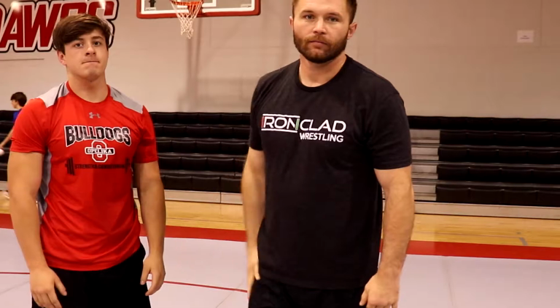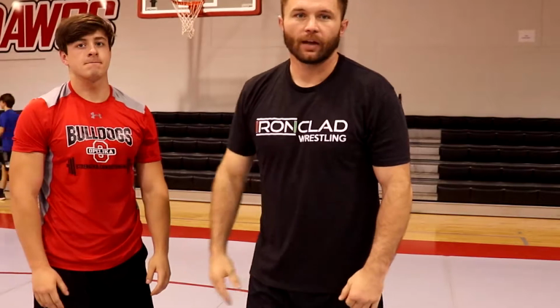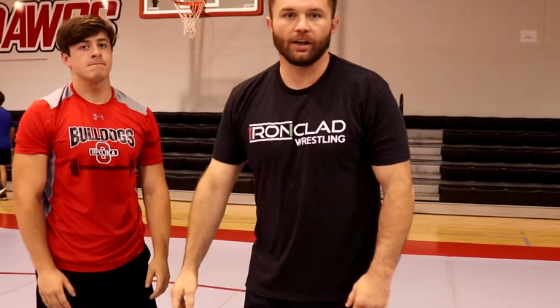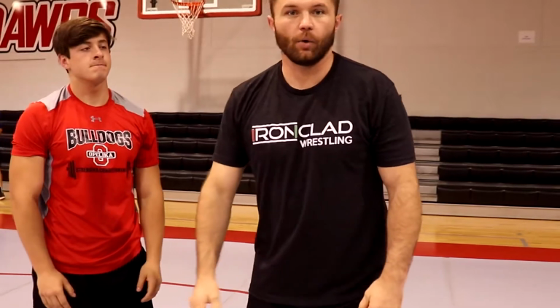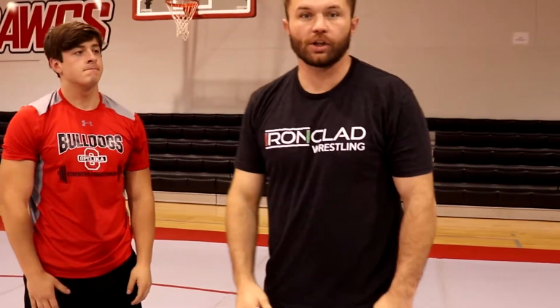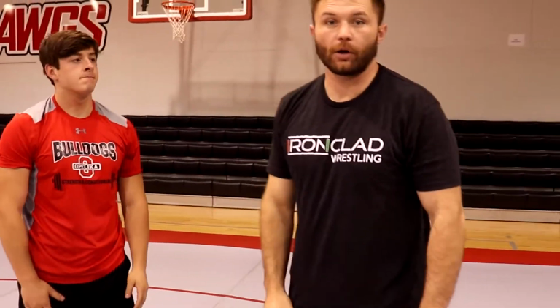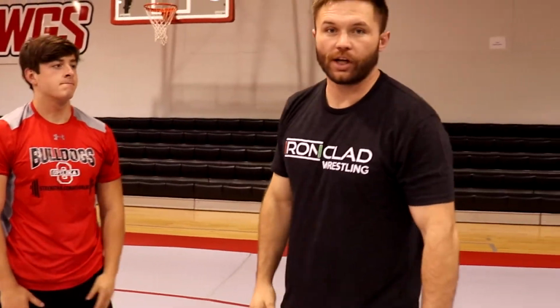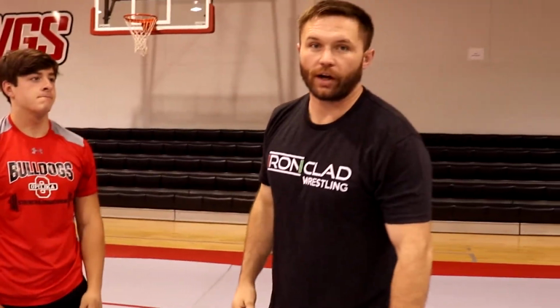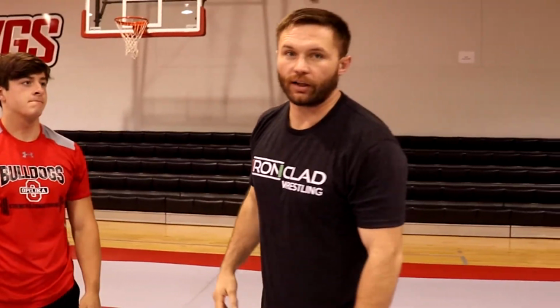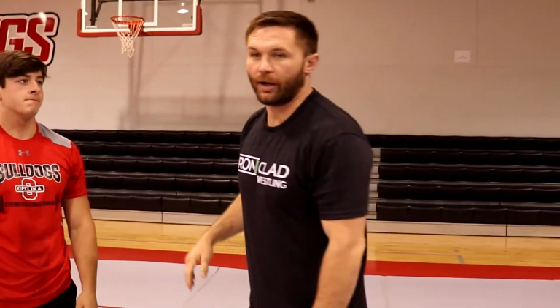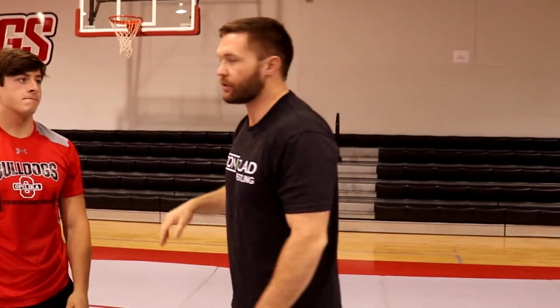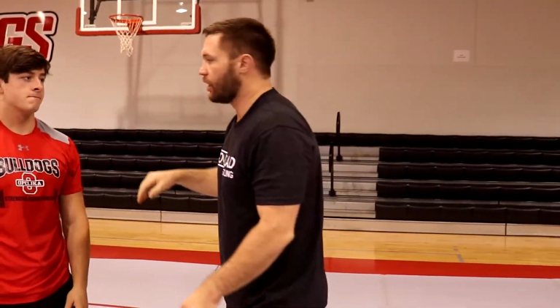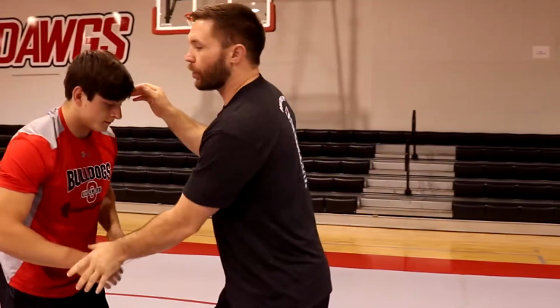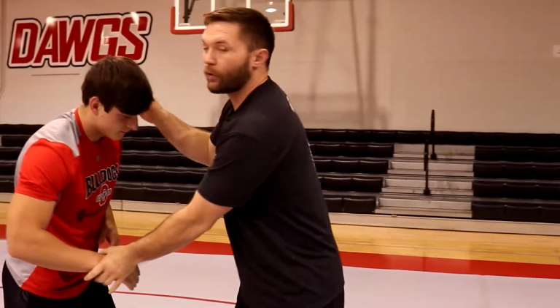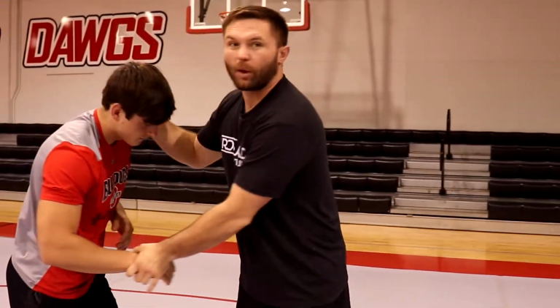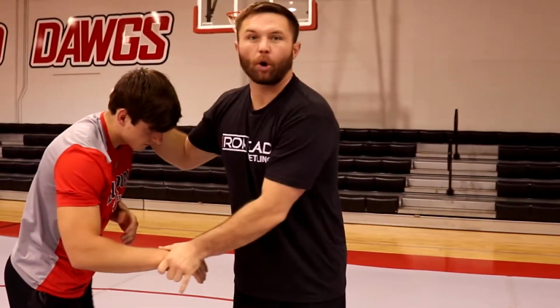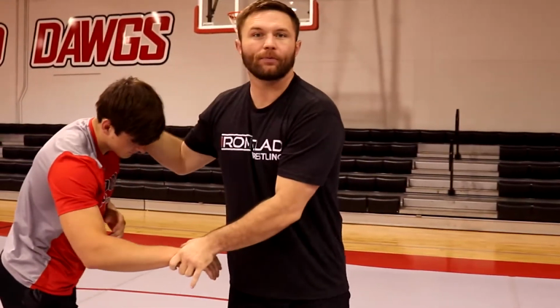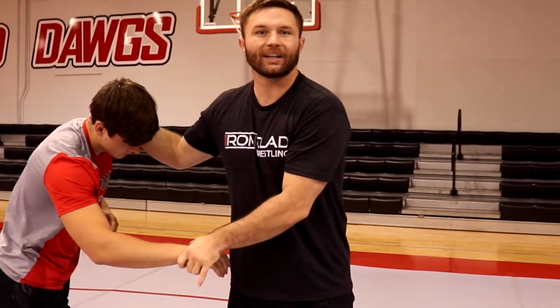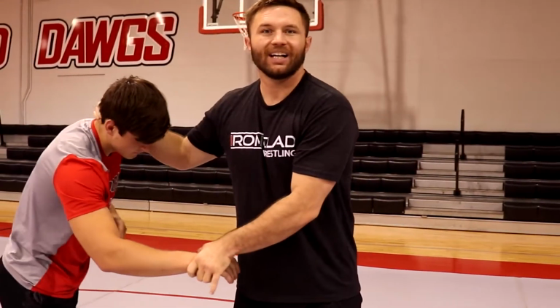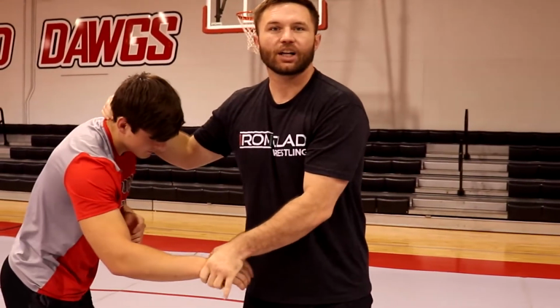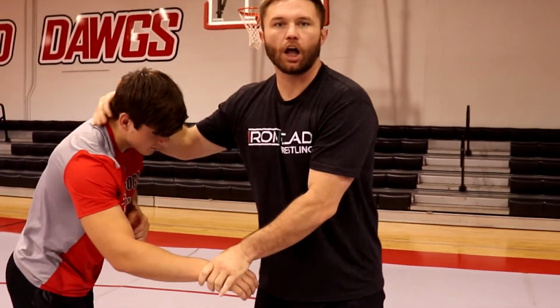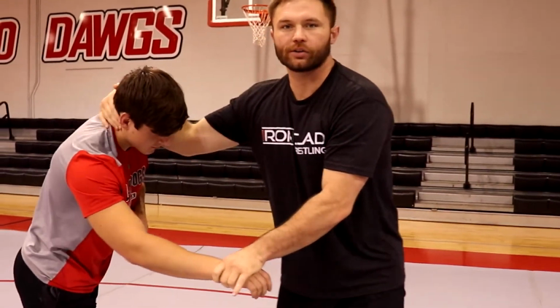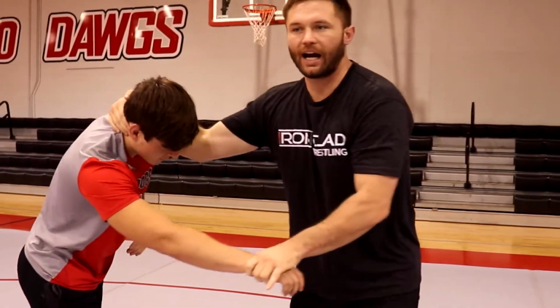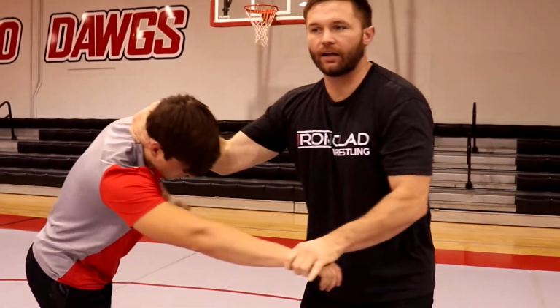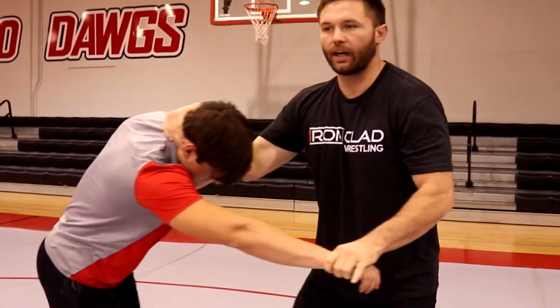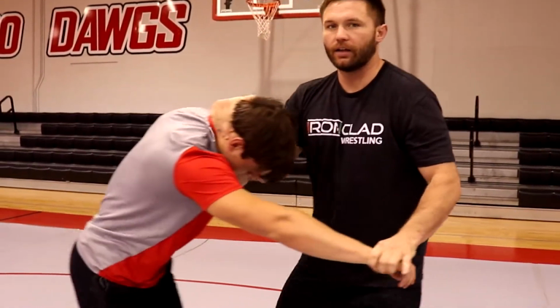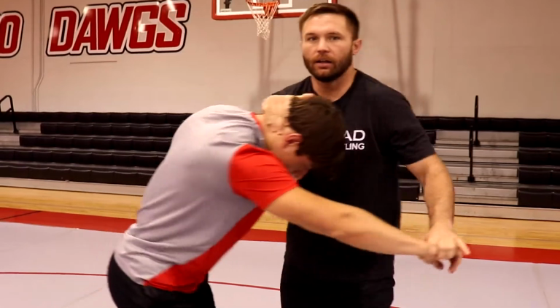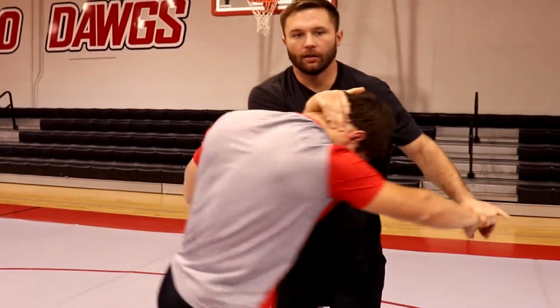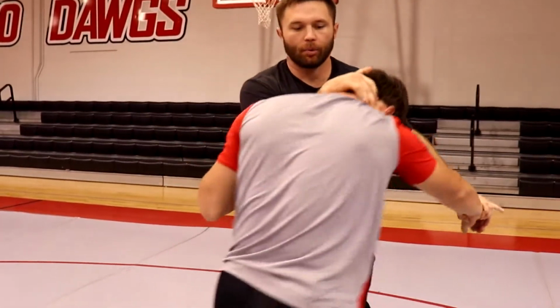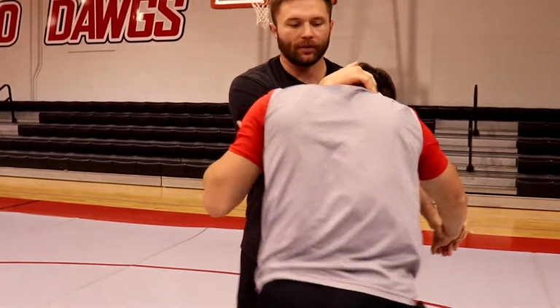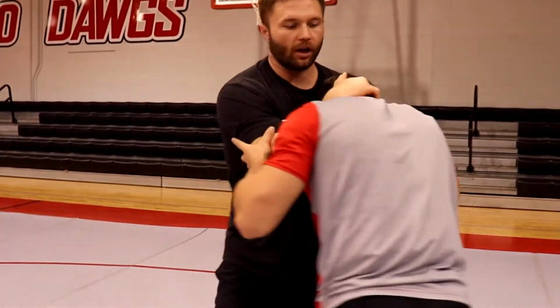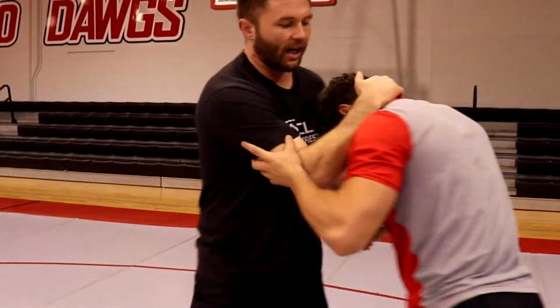Hey, what's up? Coach Jake here, Ironclad Methods. So we're going over the perfect collar tie — the perfect collar tie.